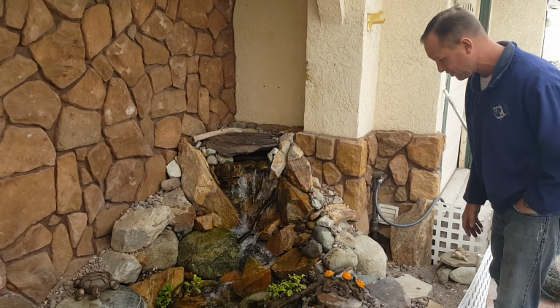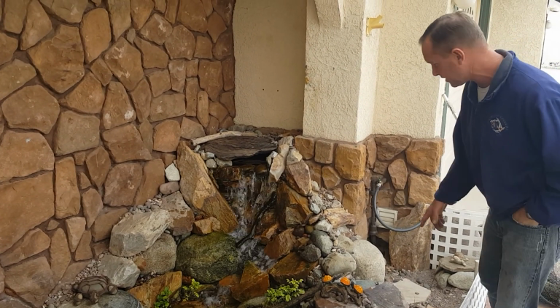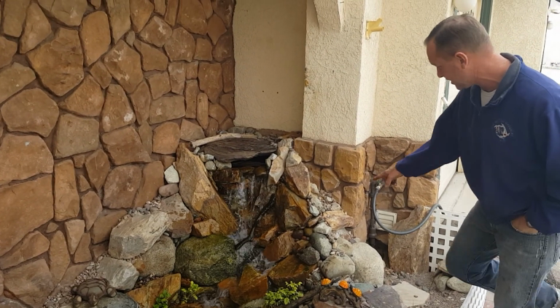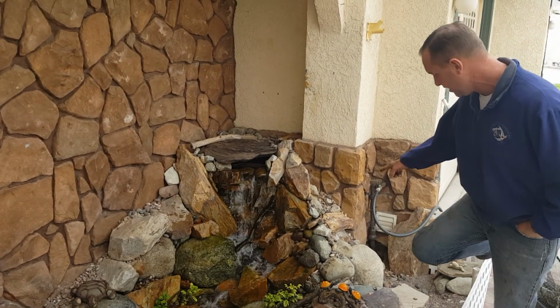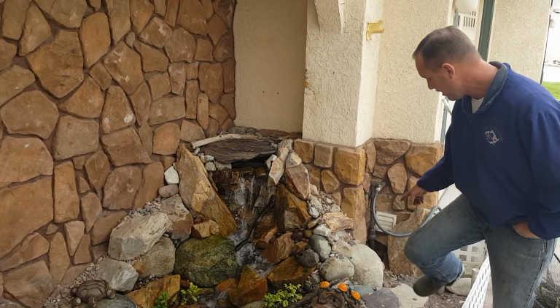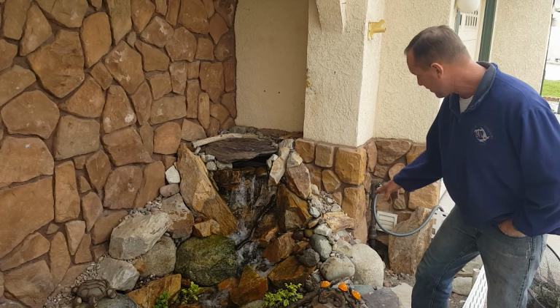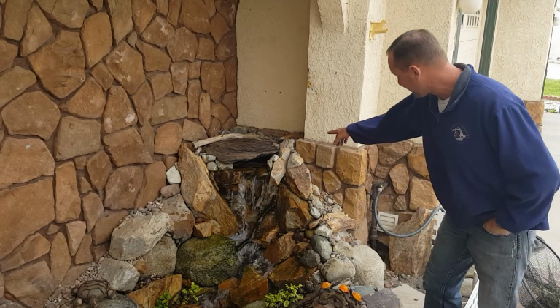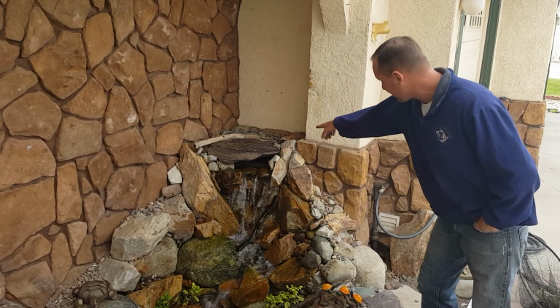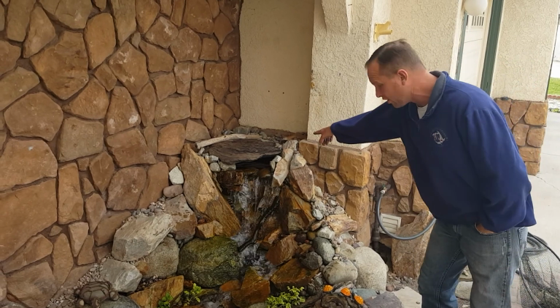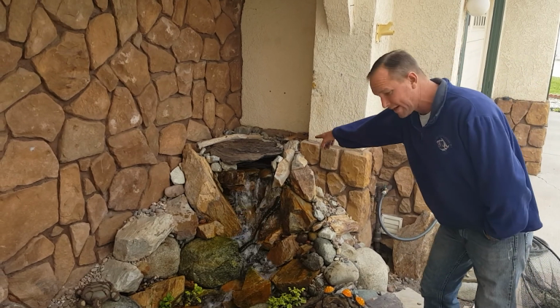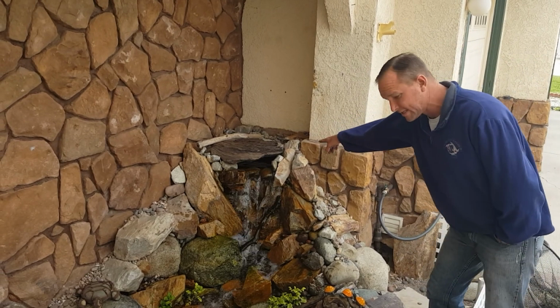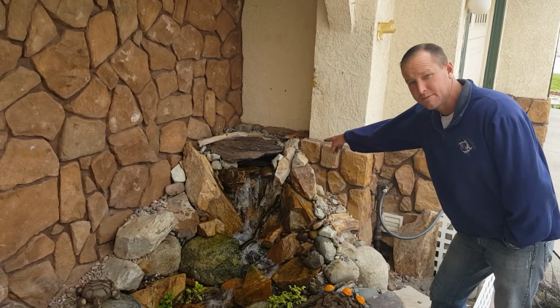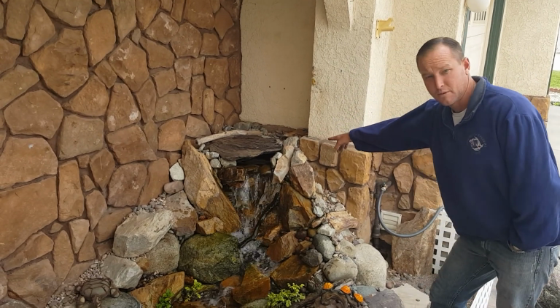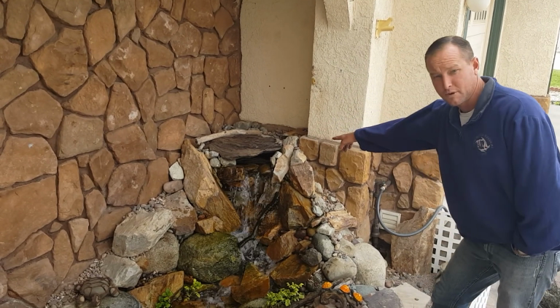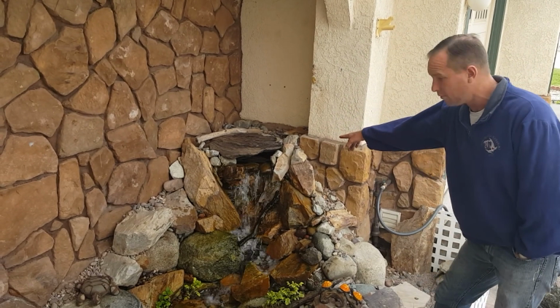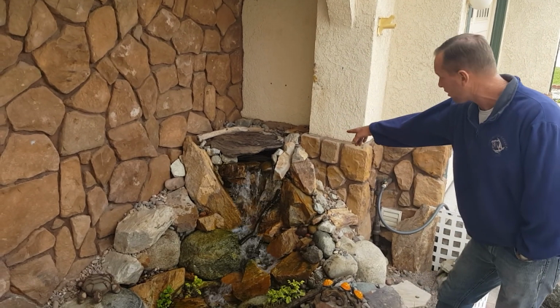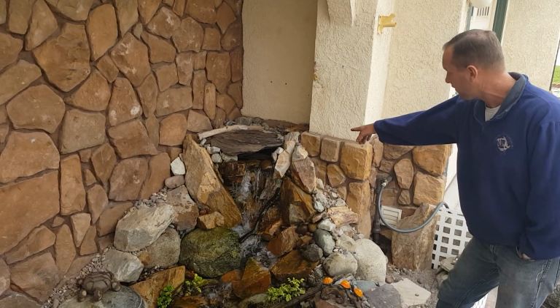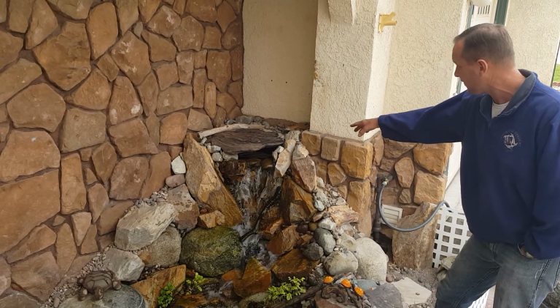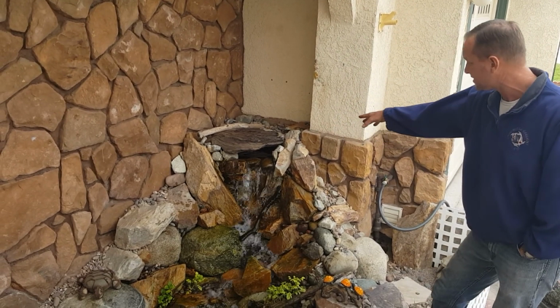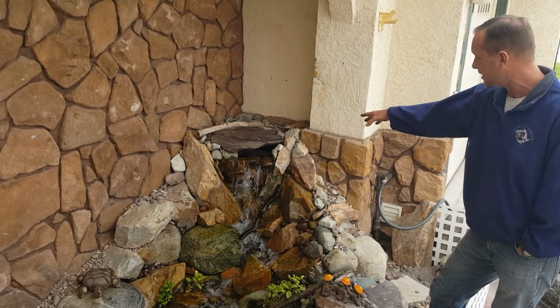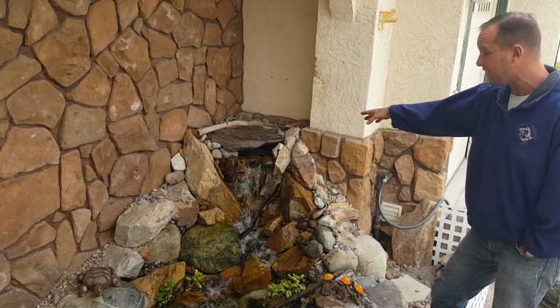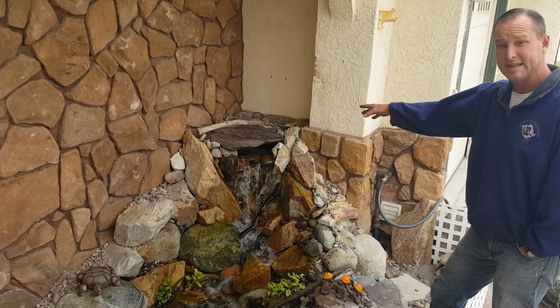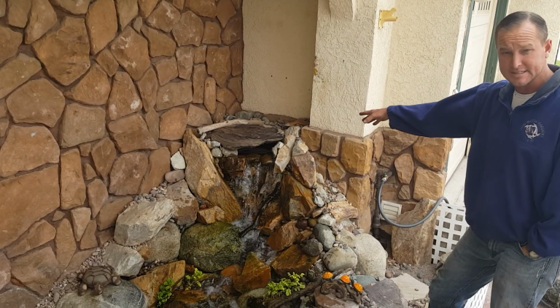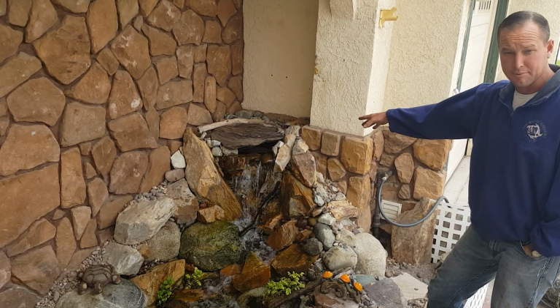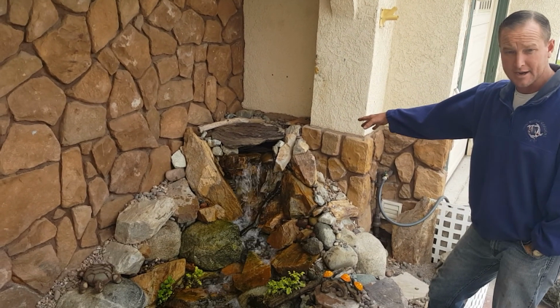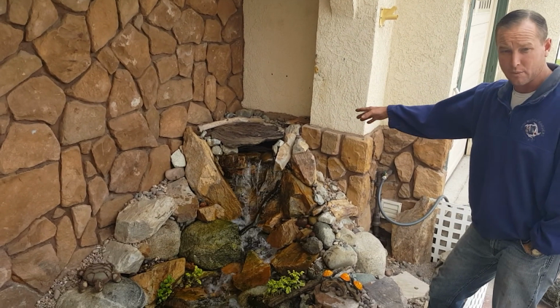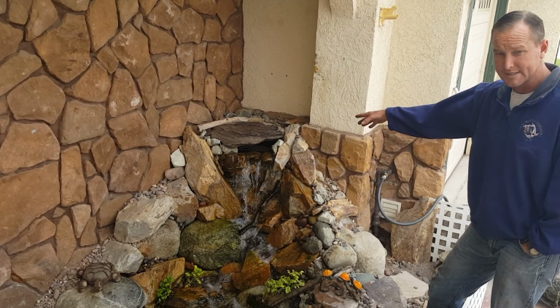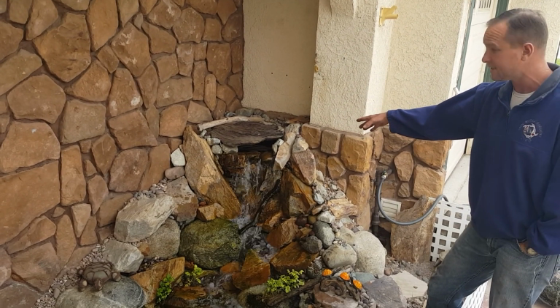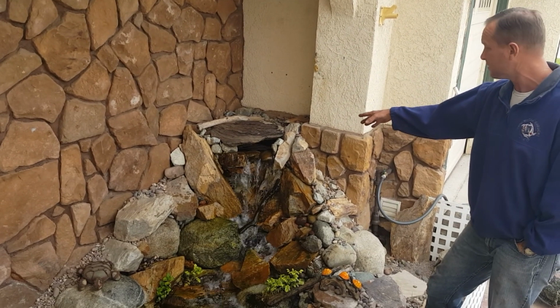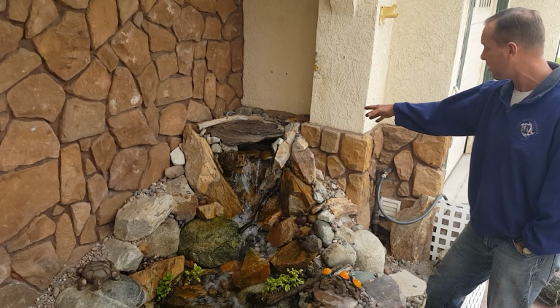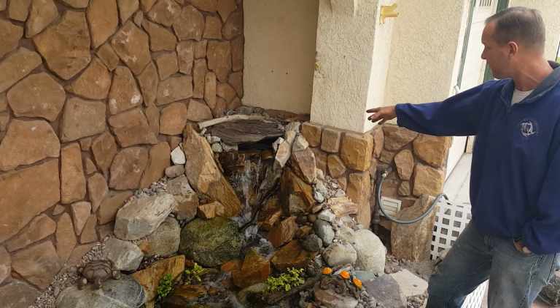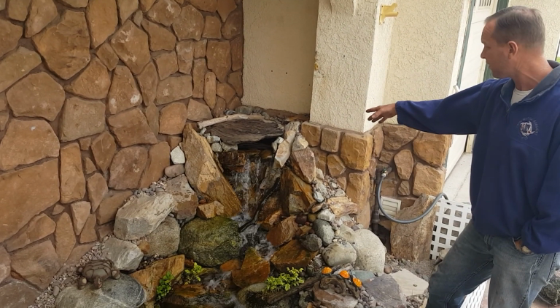As you can see, we have the Oasis waterfall — that's the Atlantic brand Oasis biofall.